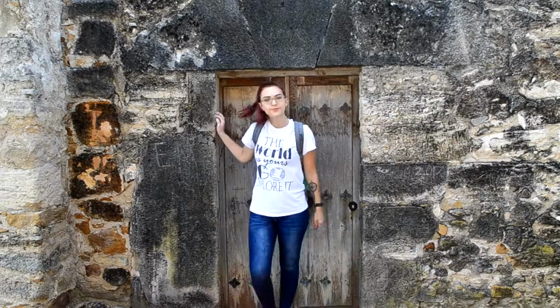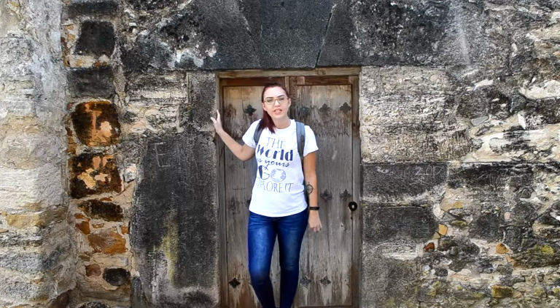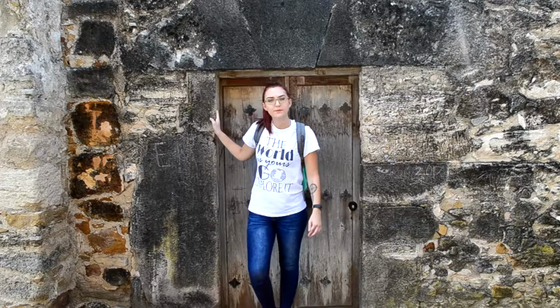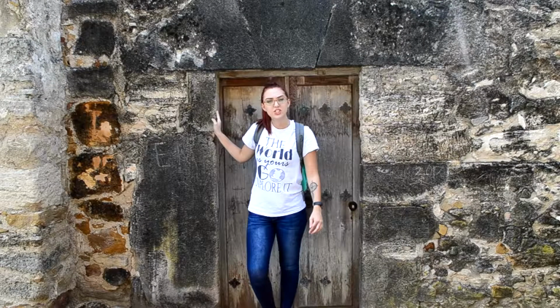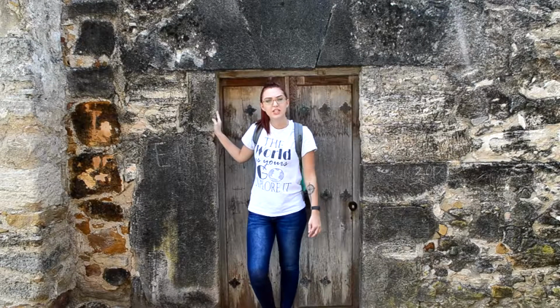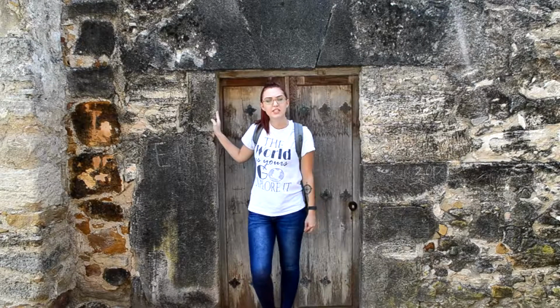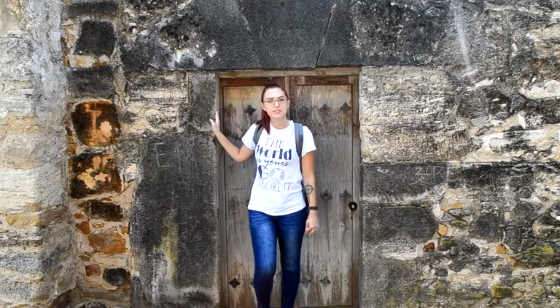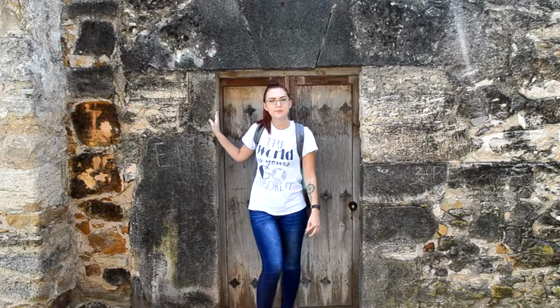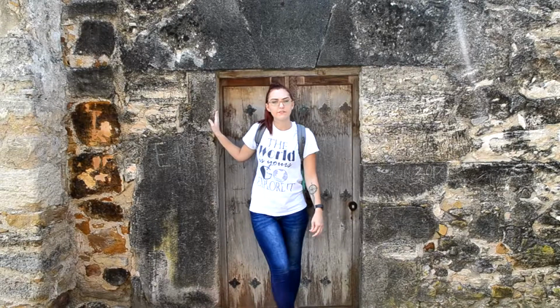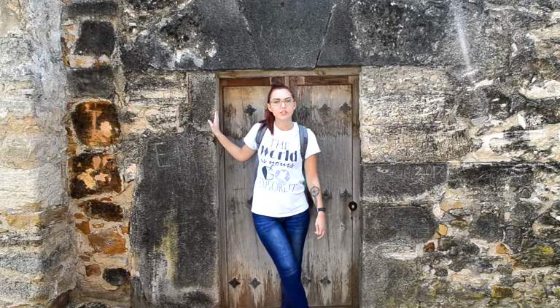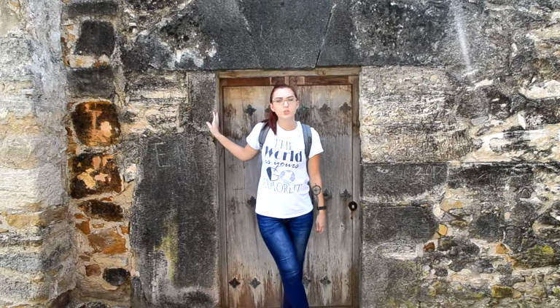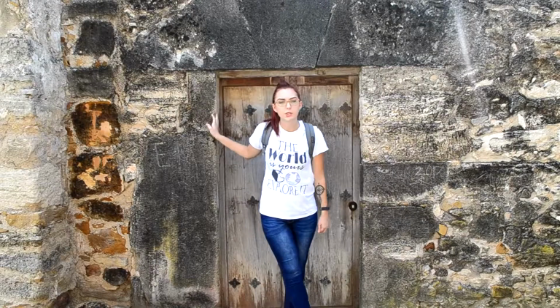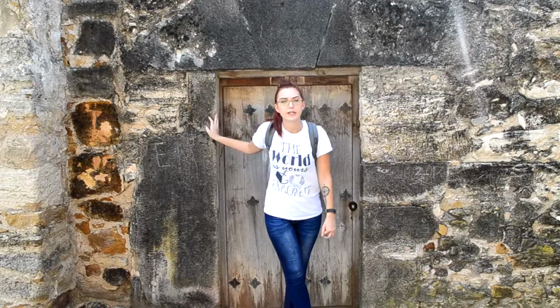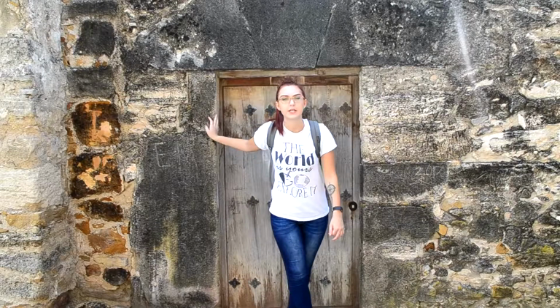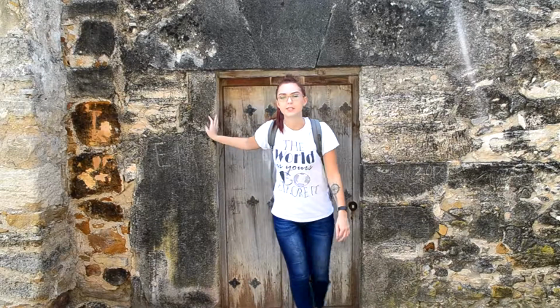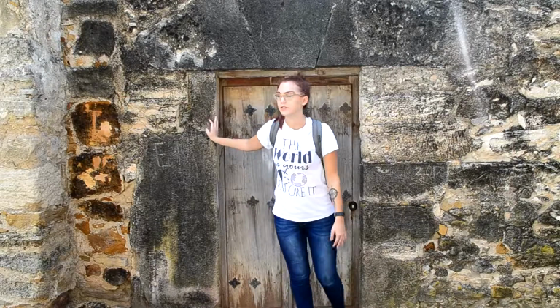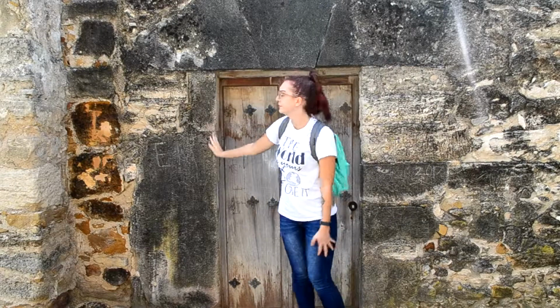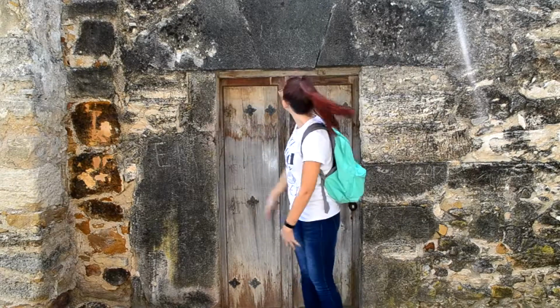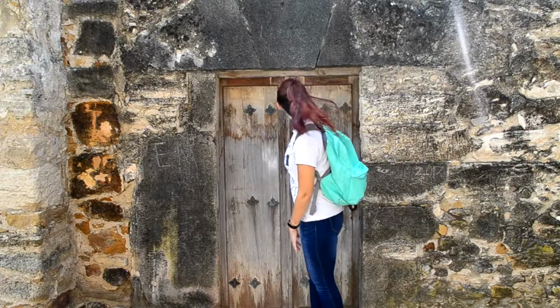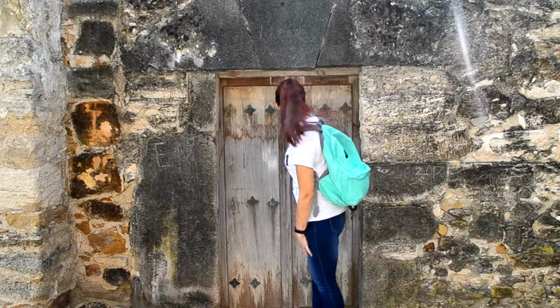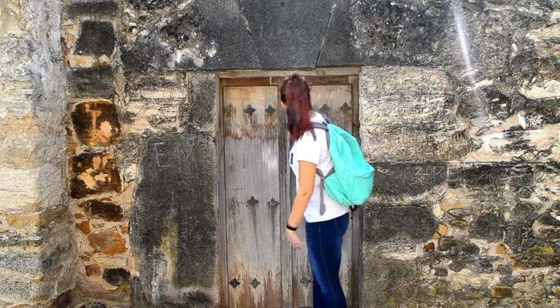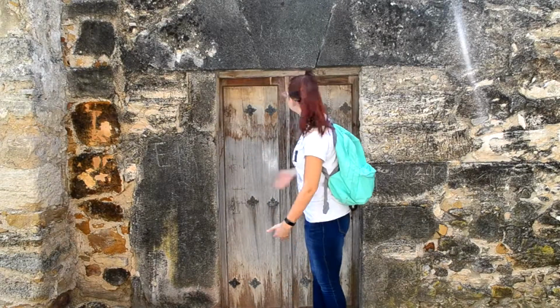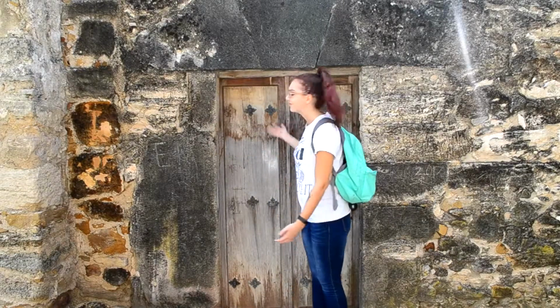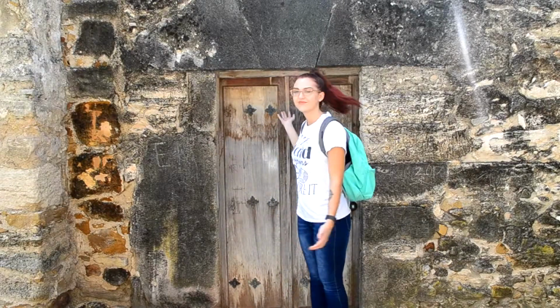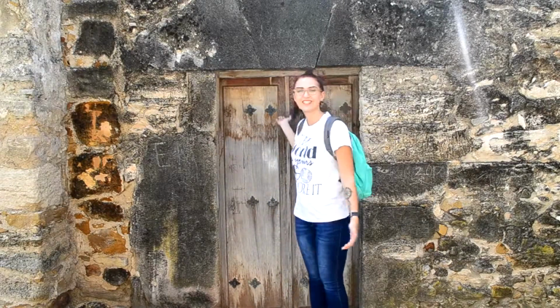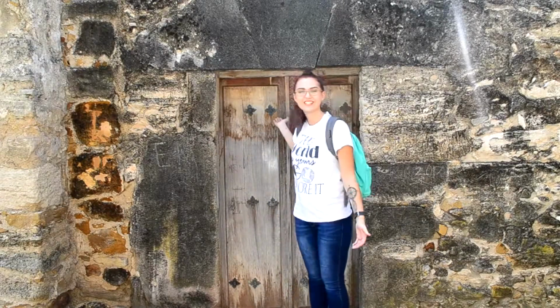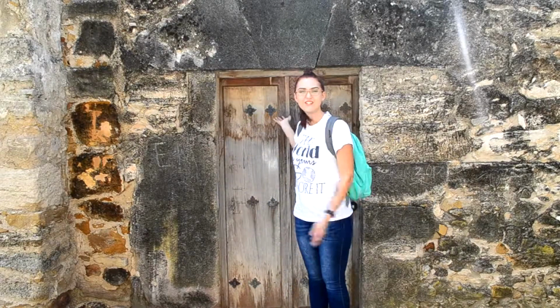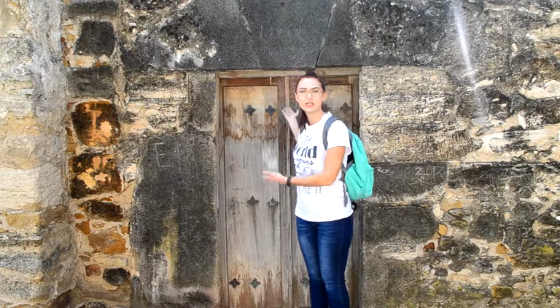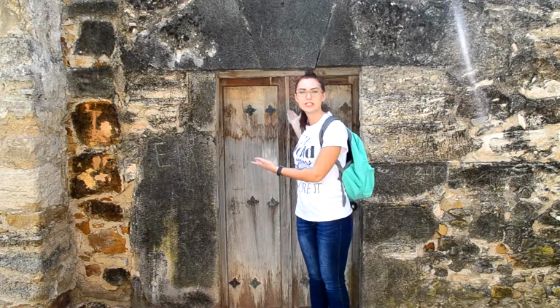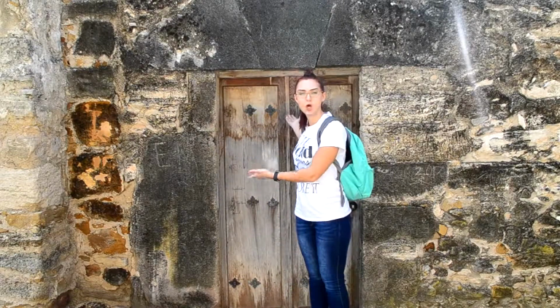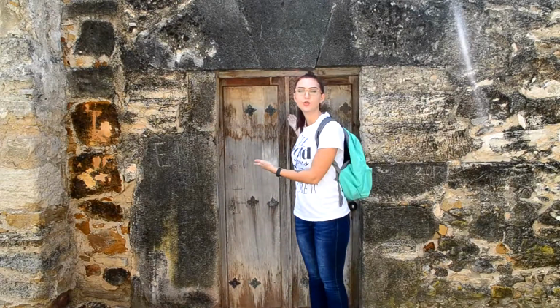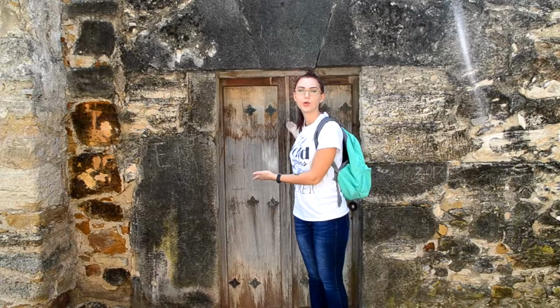The Mission Indians must have been very short because this is a very small door.